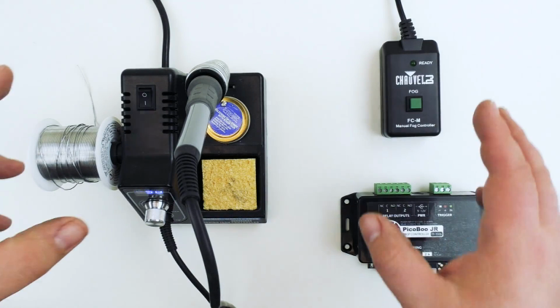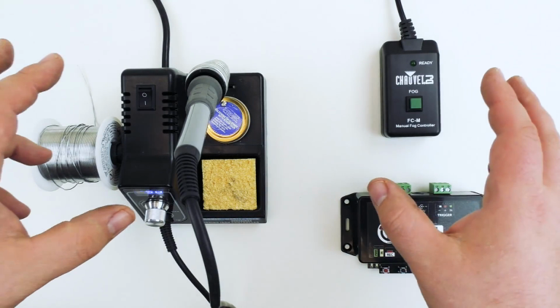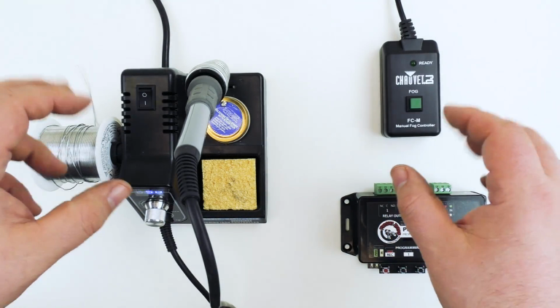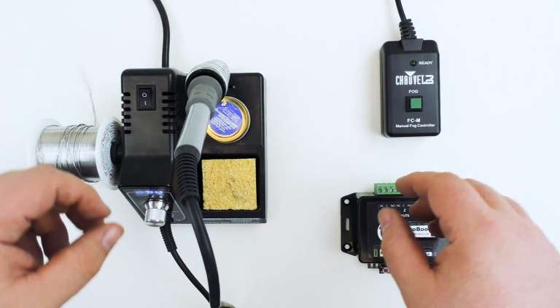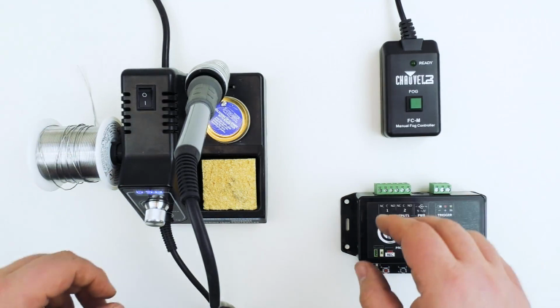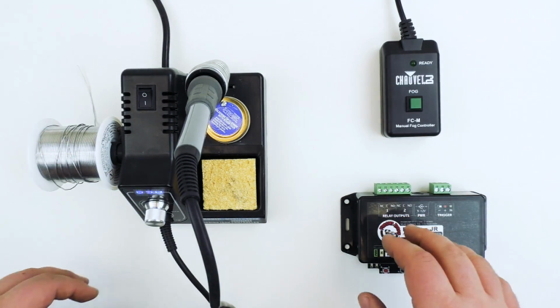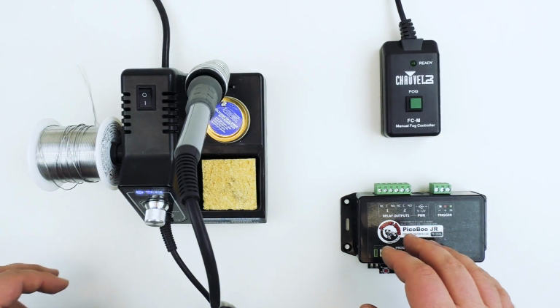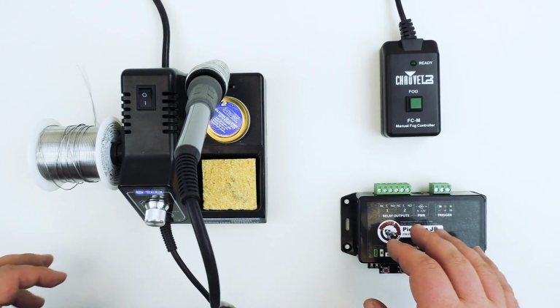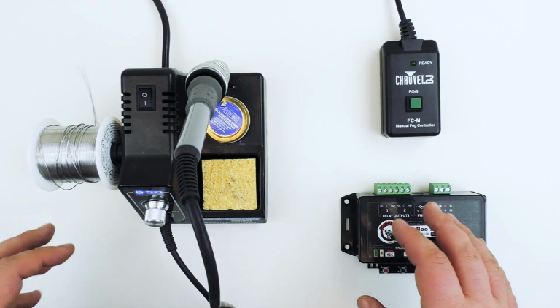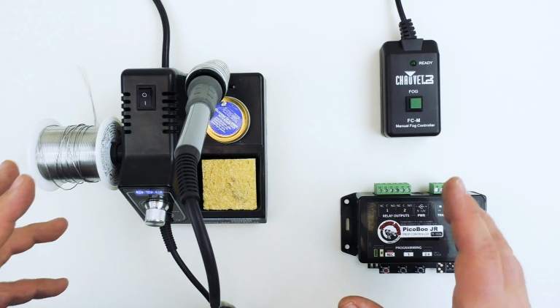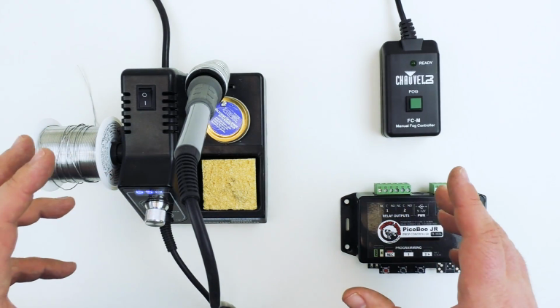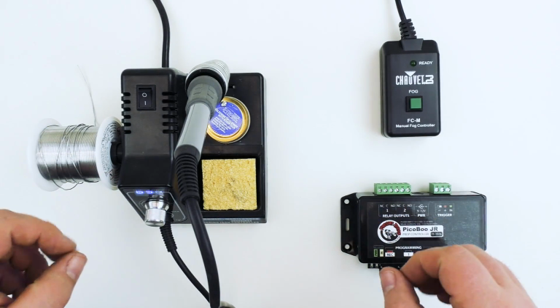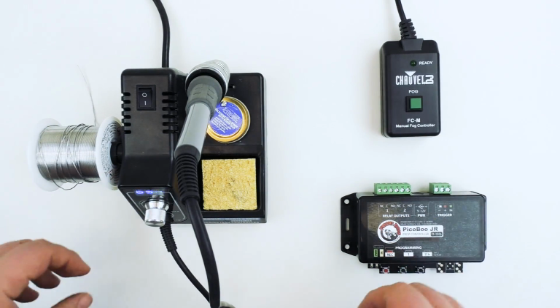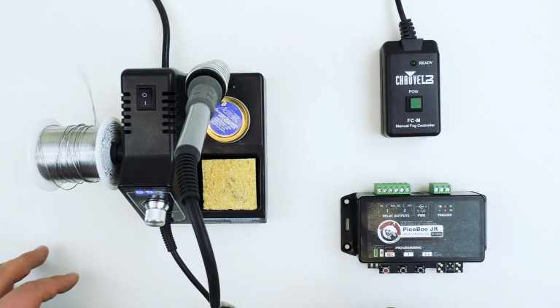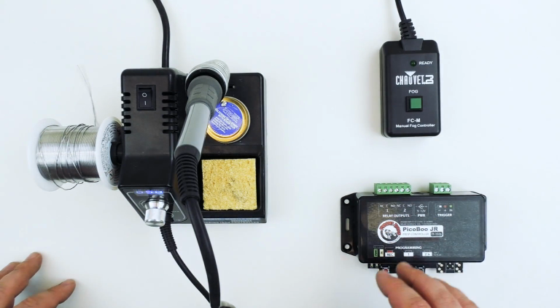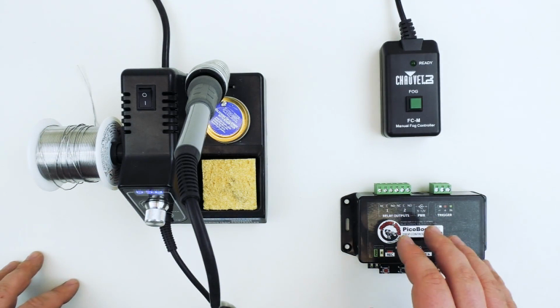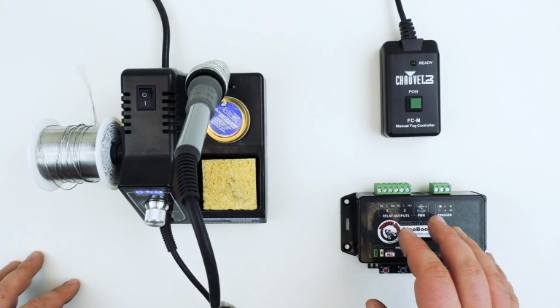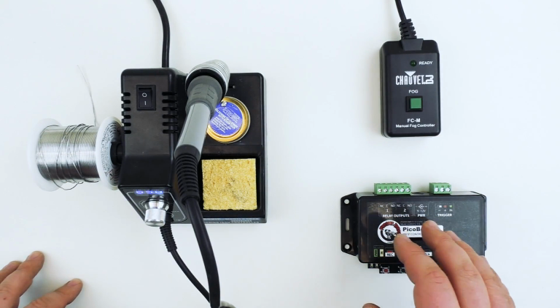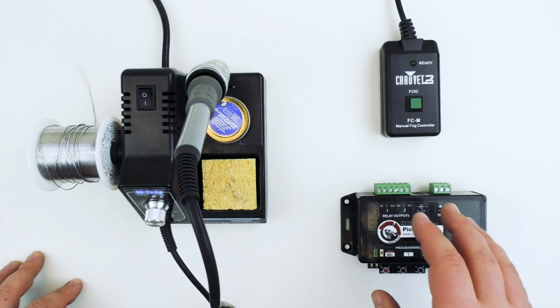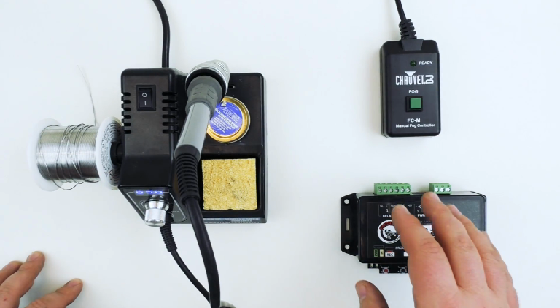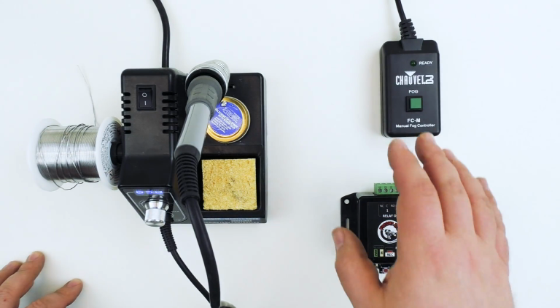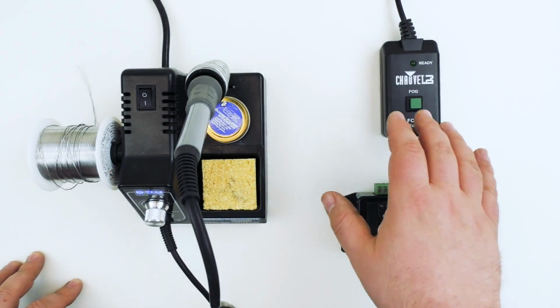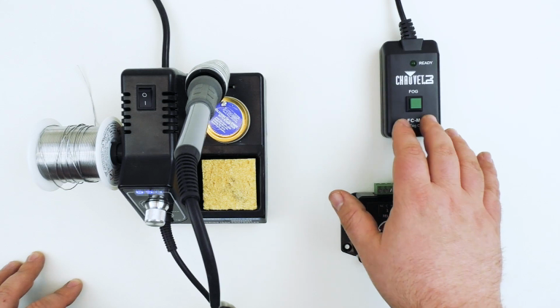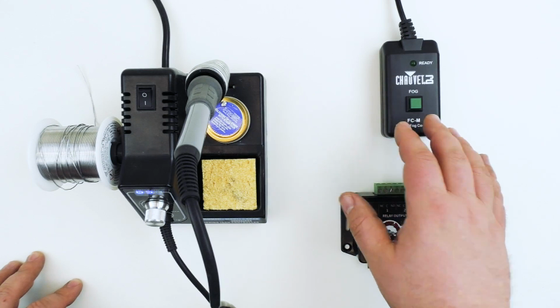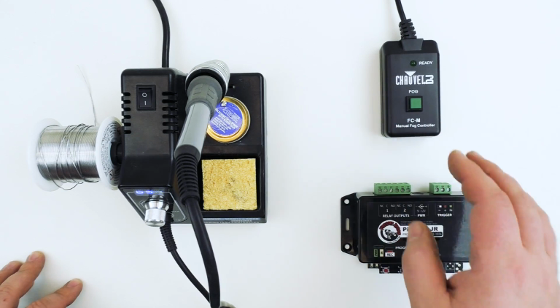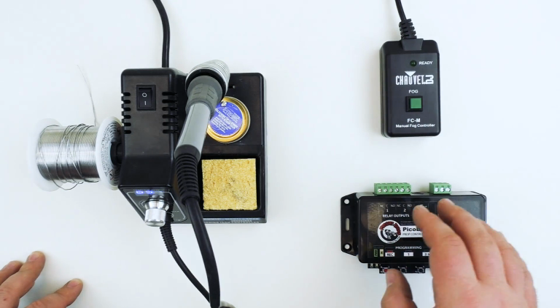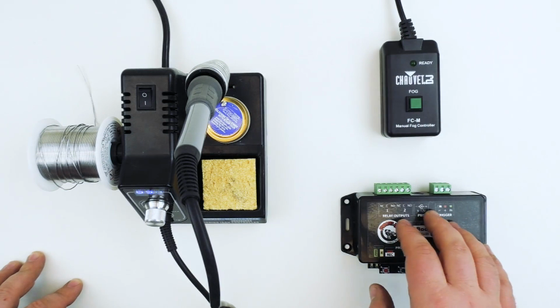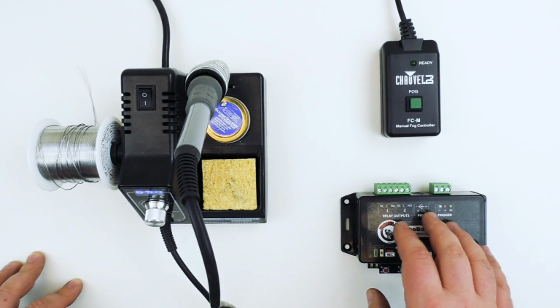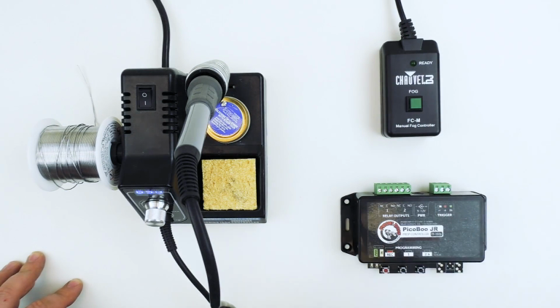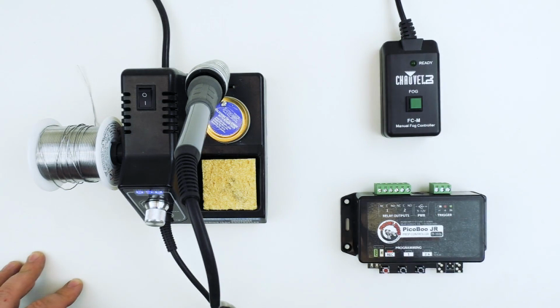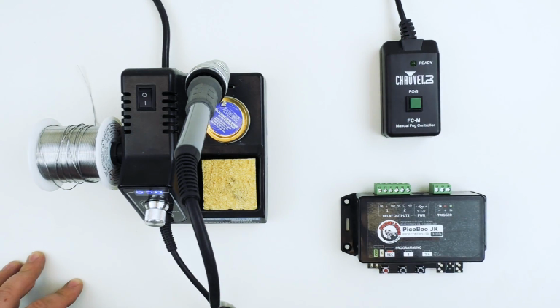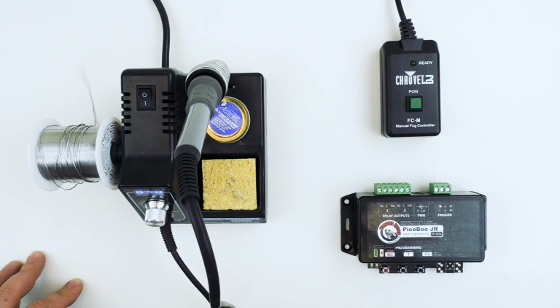Hey guys, Scott from Fright Props here, and today we're going to be taking a look at how to control a fog machine with a peekaboo controller.